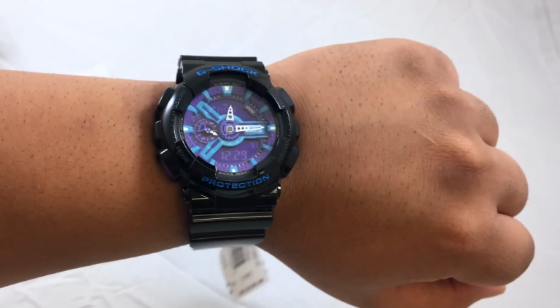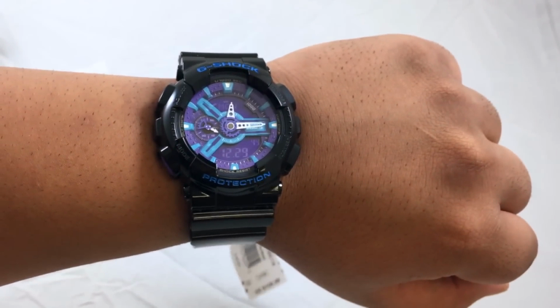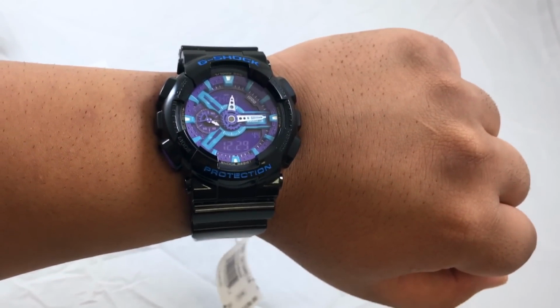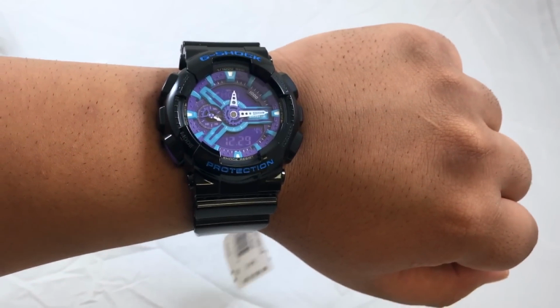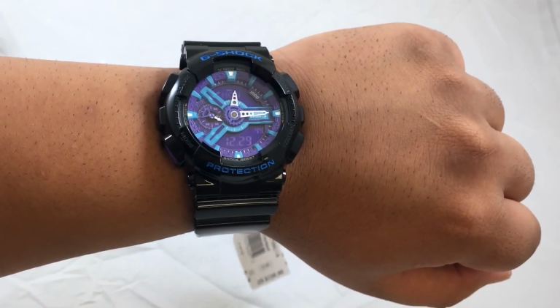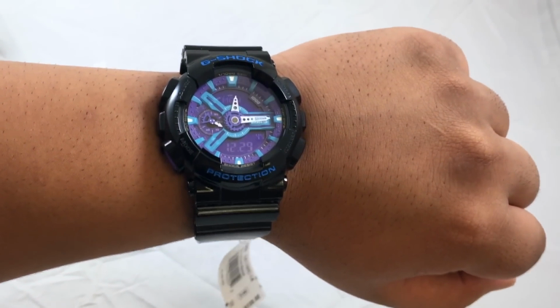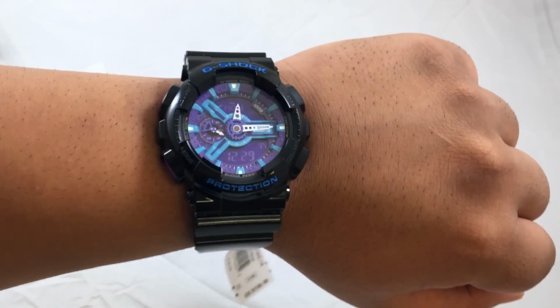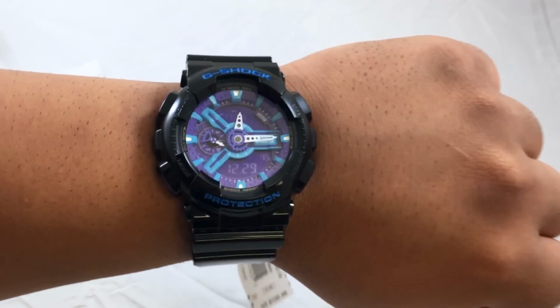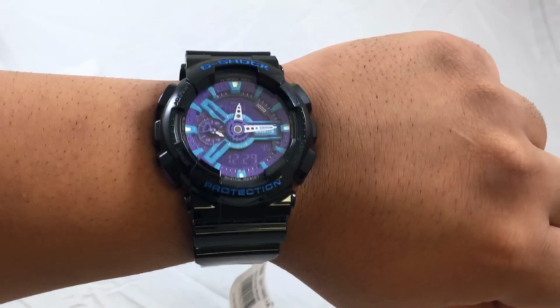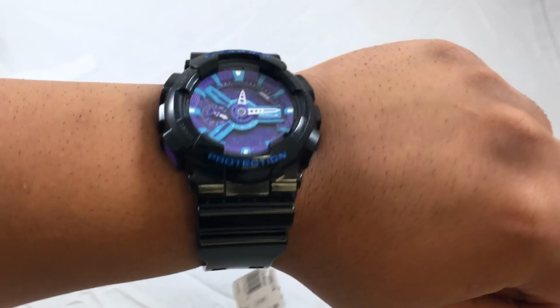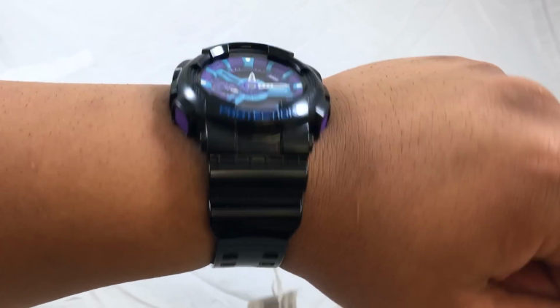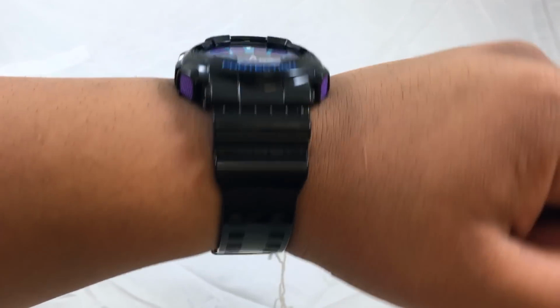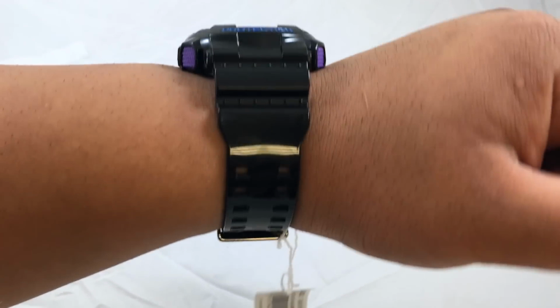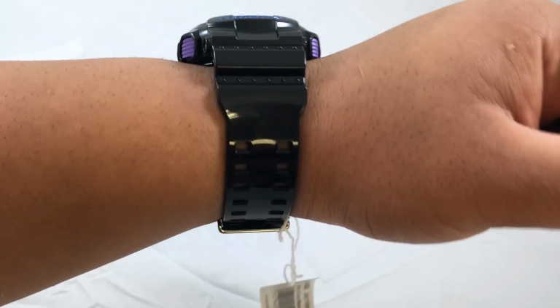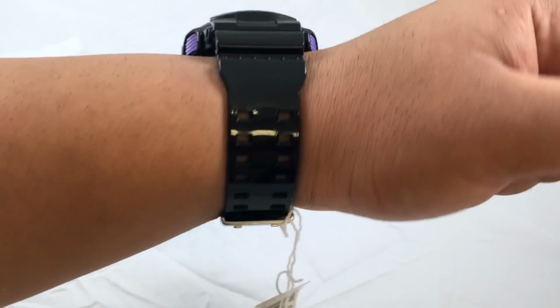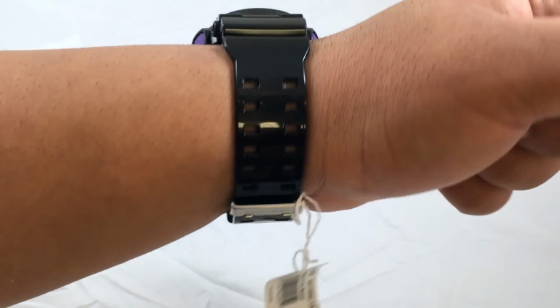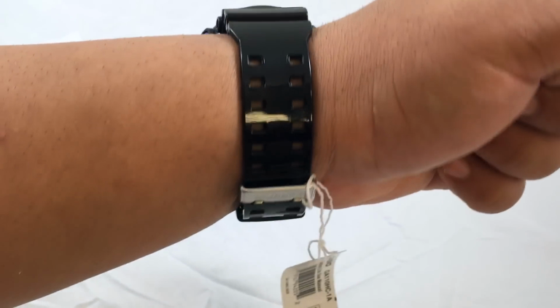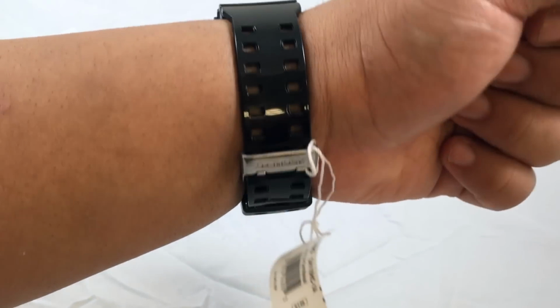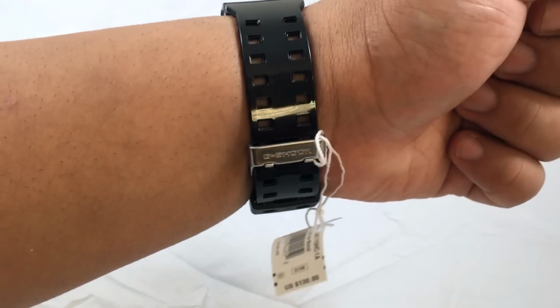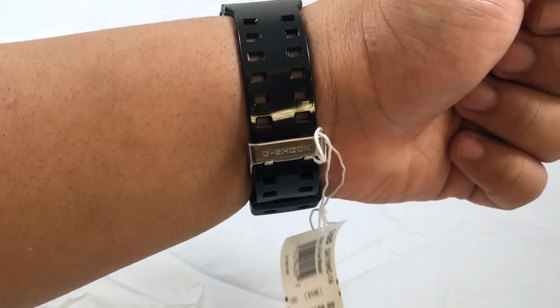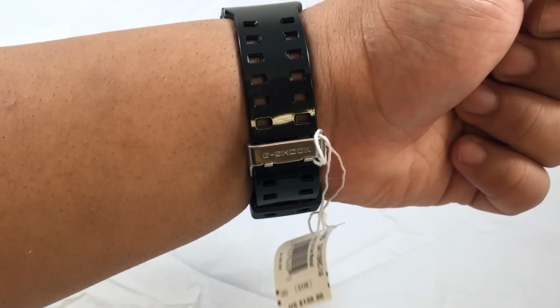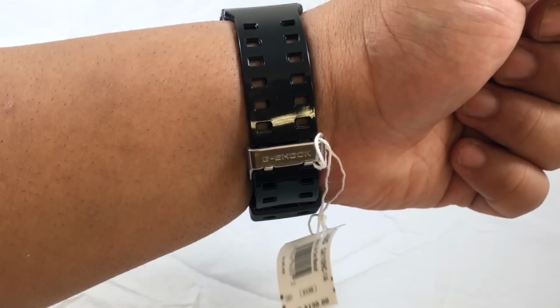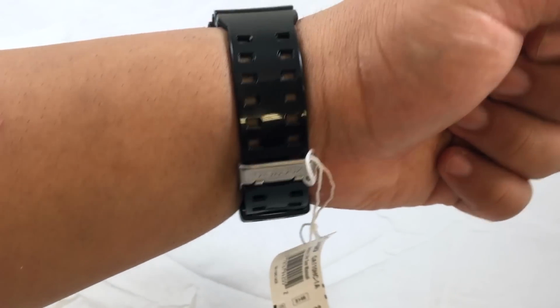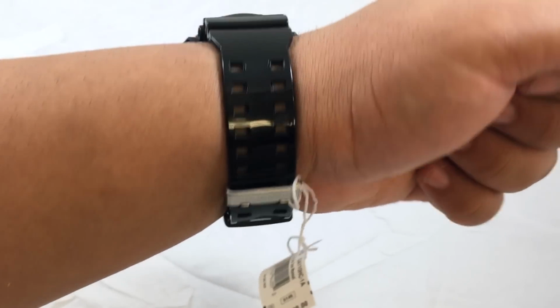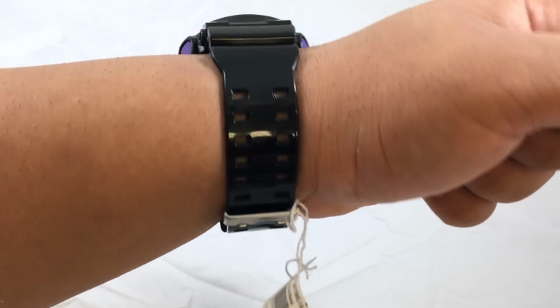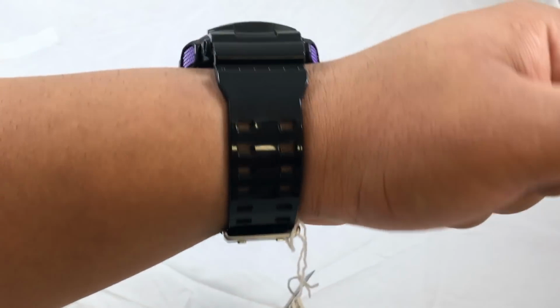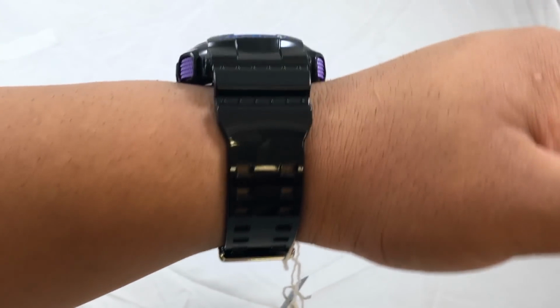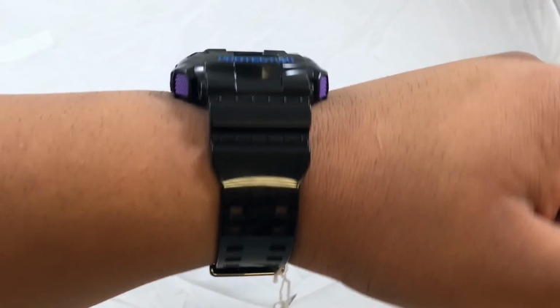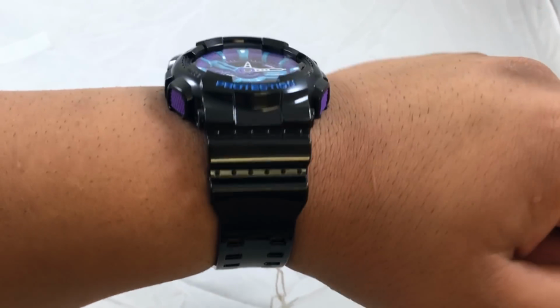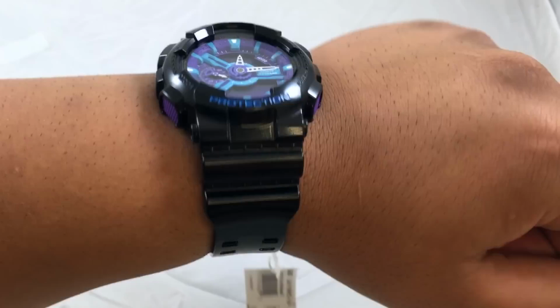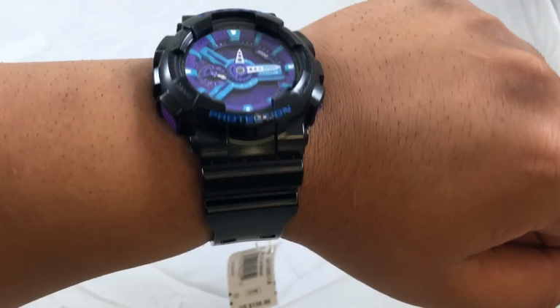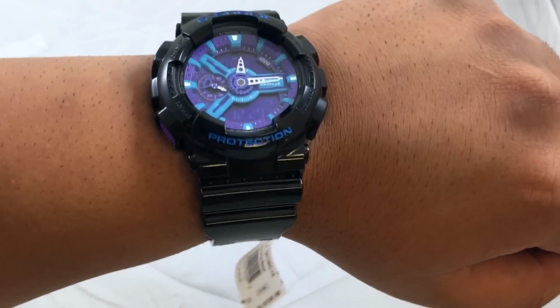Here's what the watch looks like on your wrist. Don't forget to rate, comment, and subscribe.